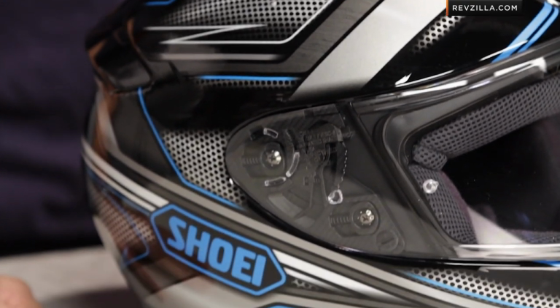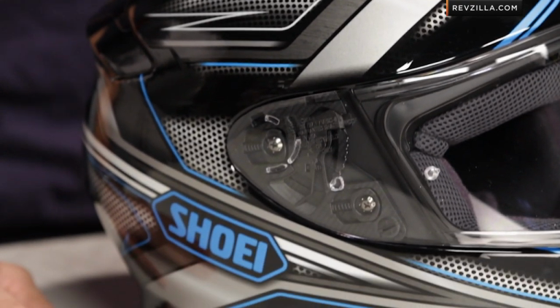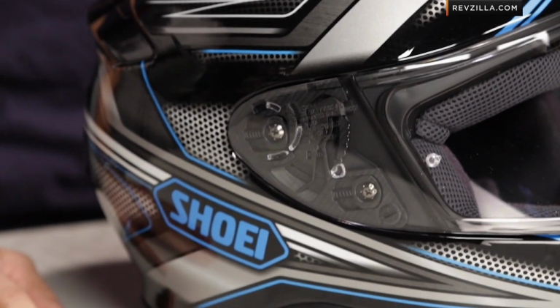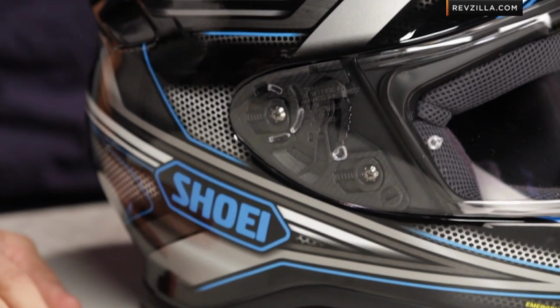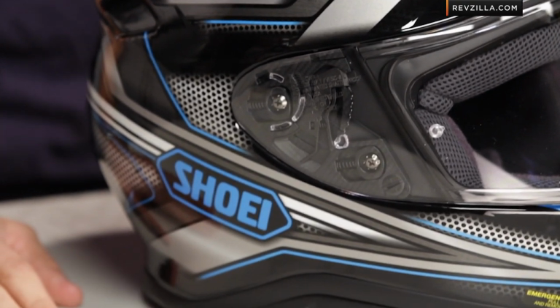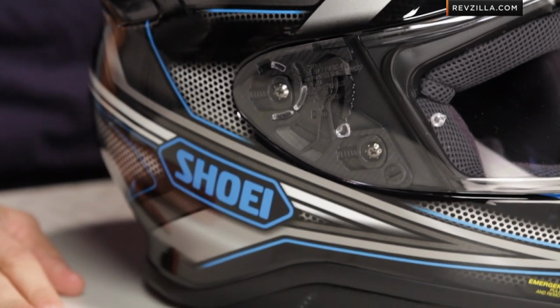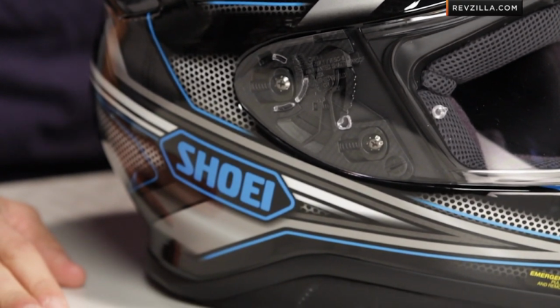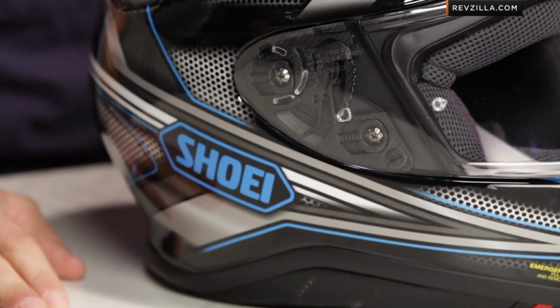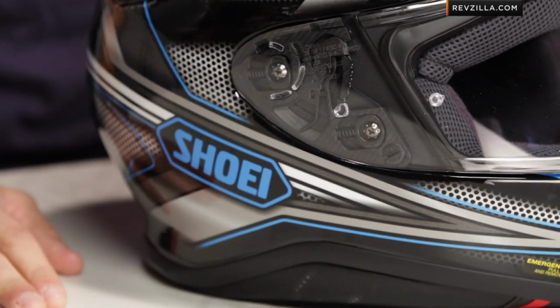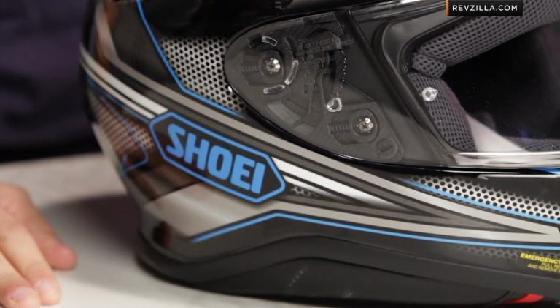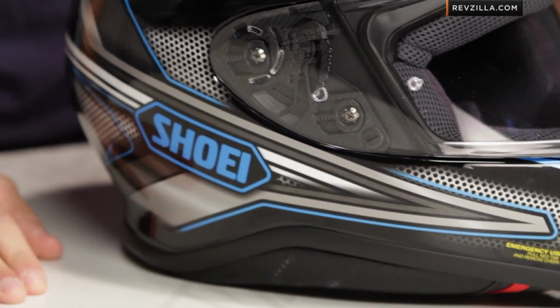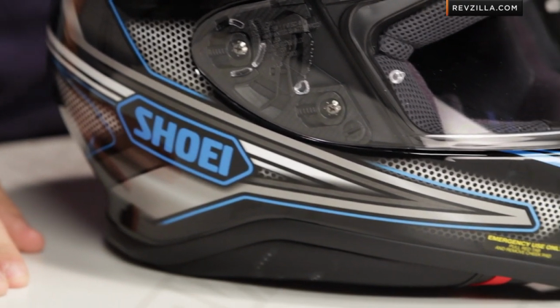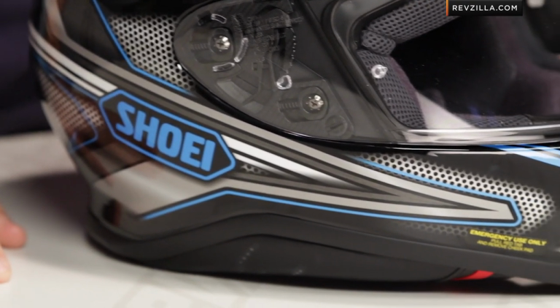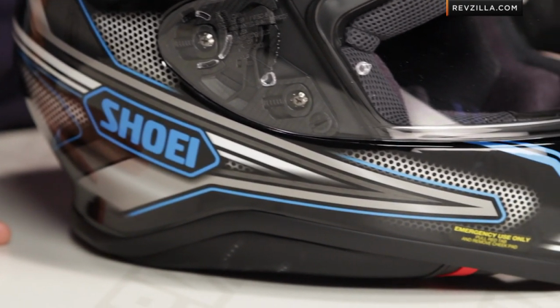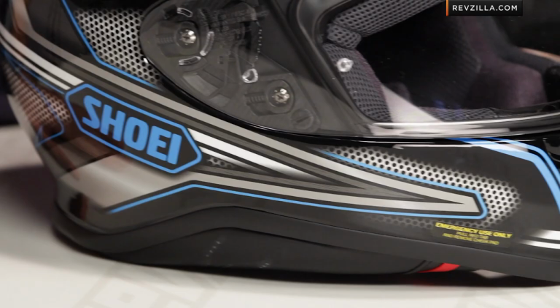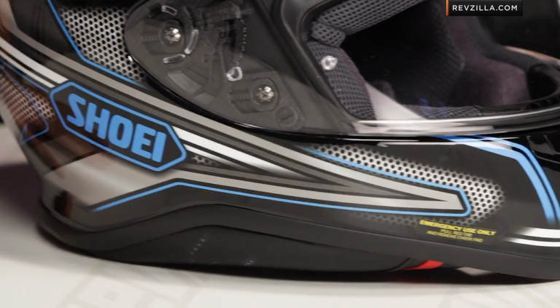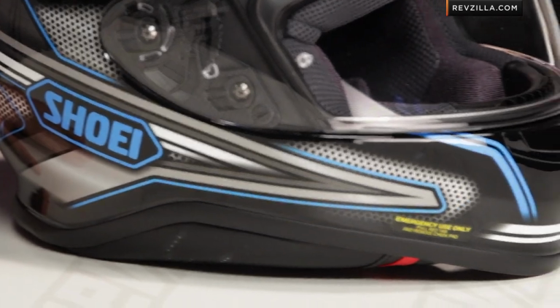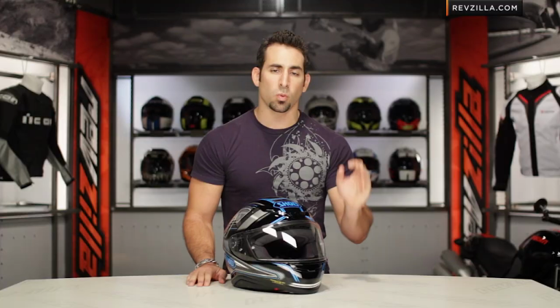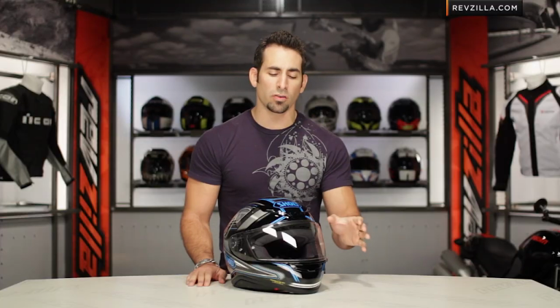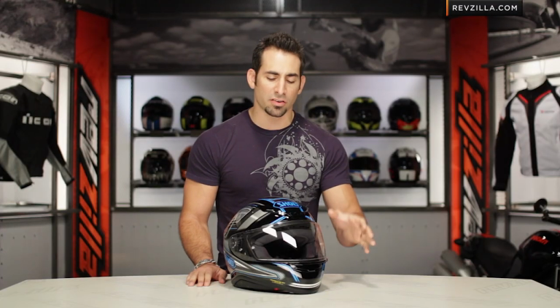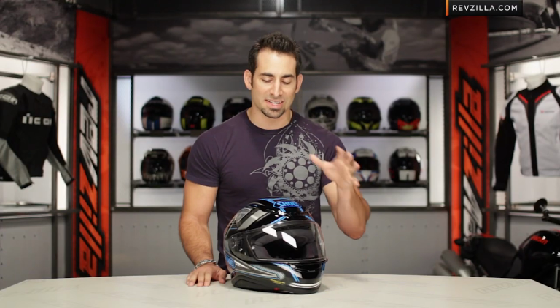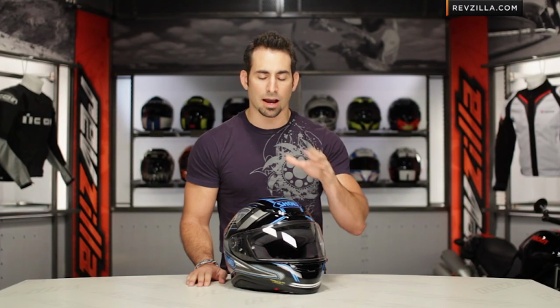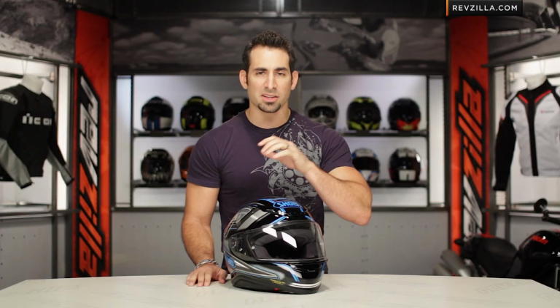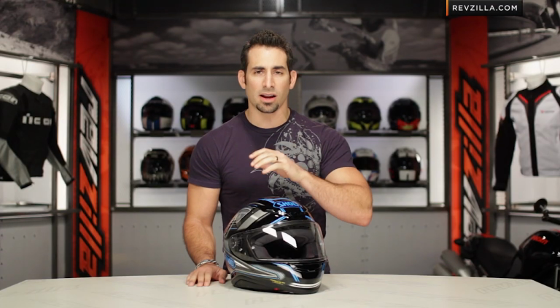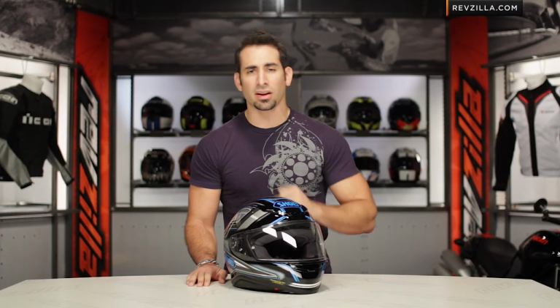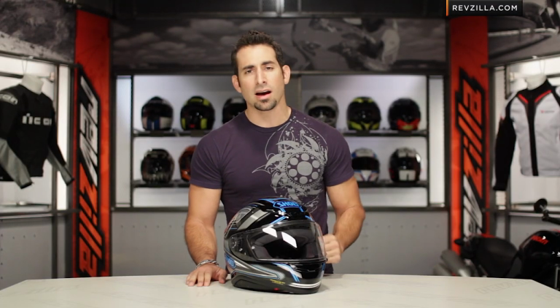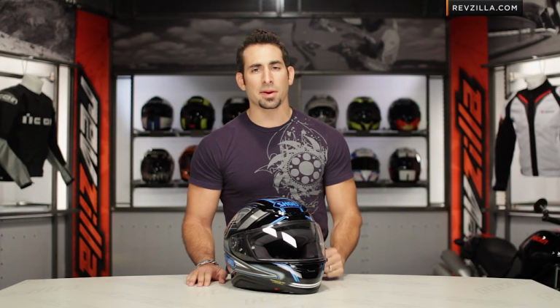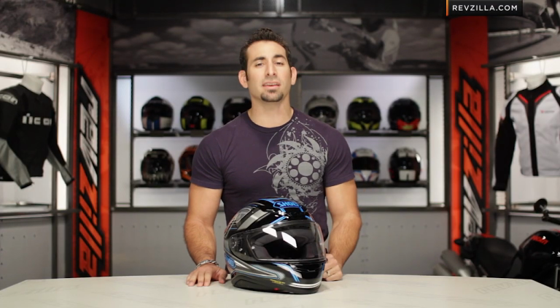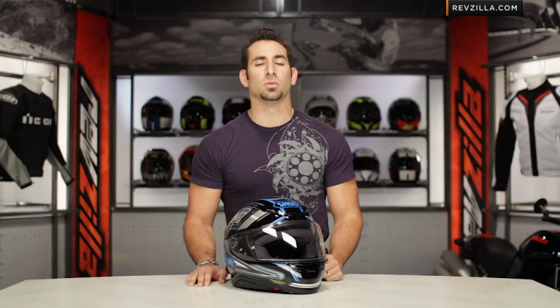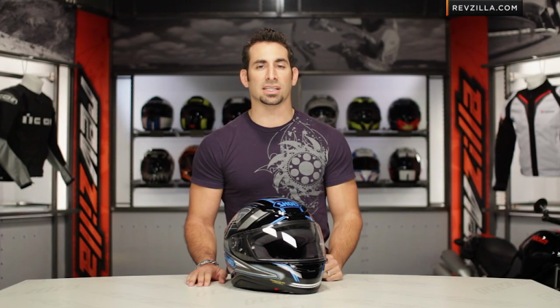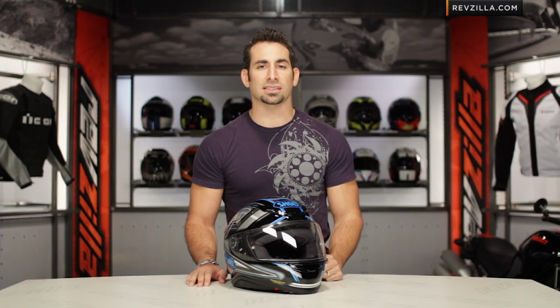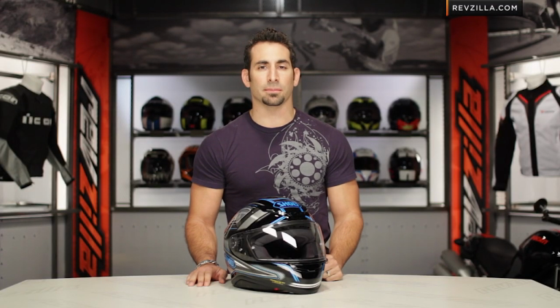Thanks for watching our brief graphical overview of the Shoei RF-1200 Dominance Graphic. I'm Anthony. We'll see you next time.